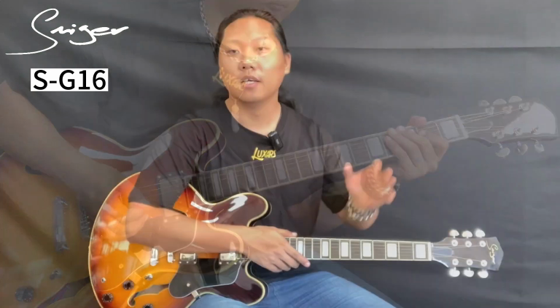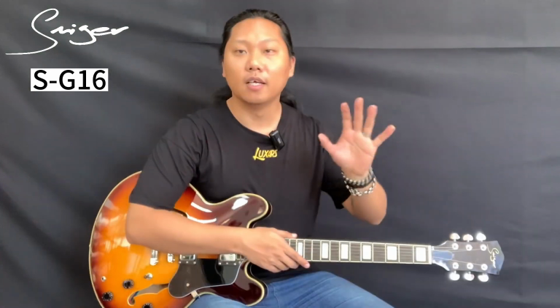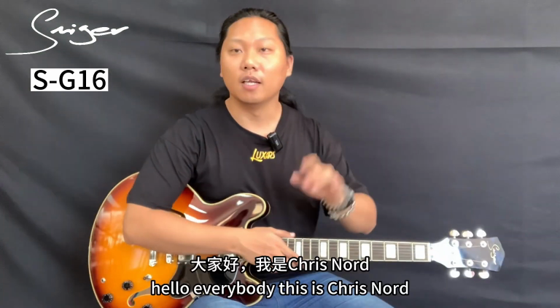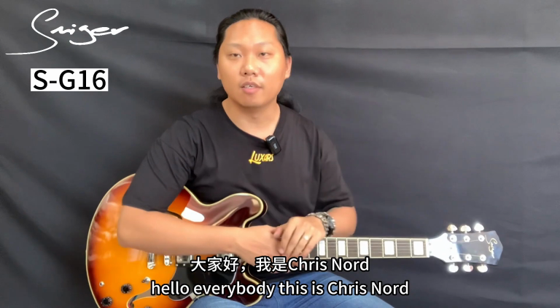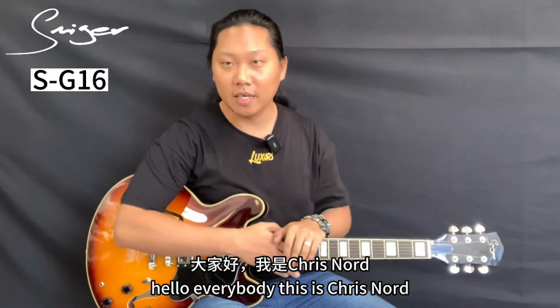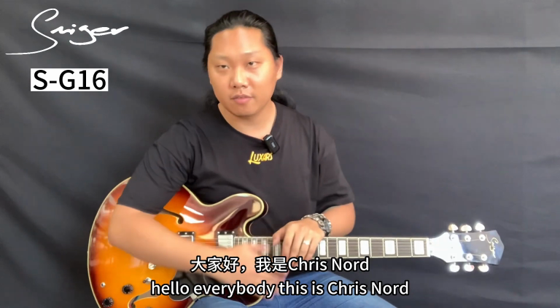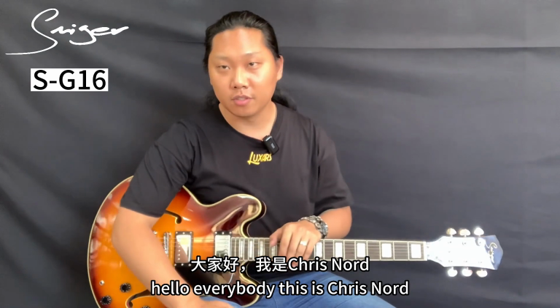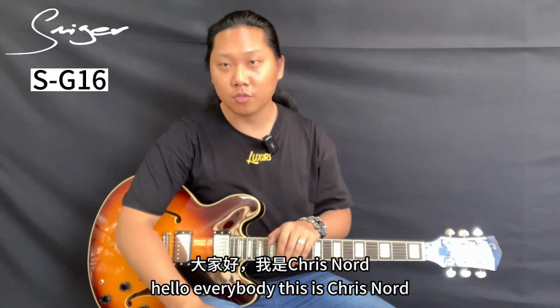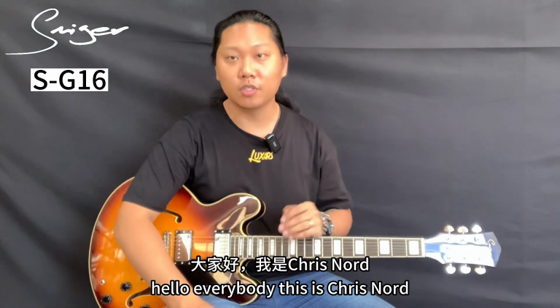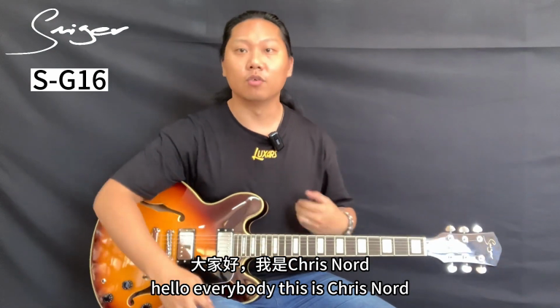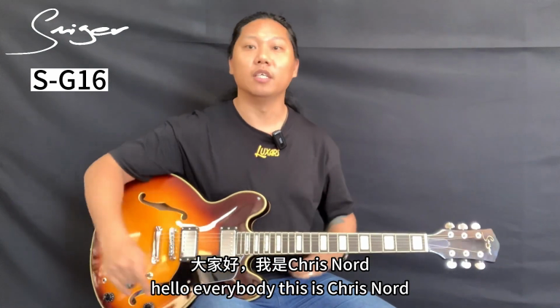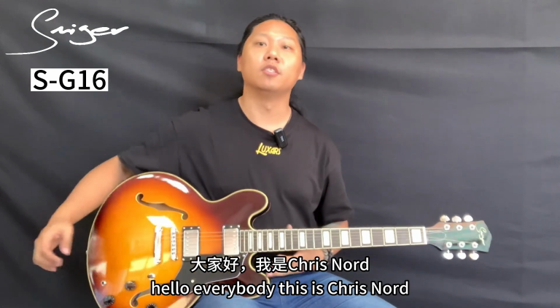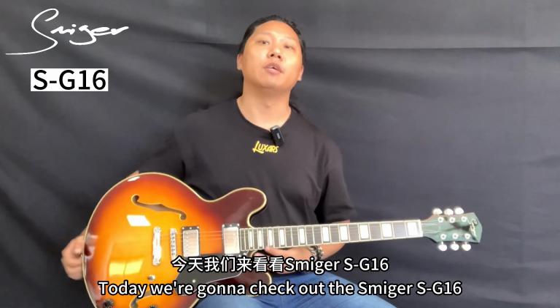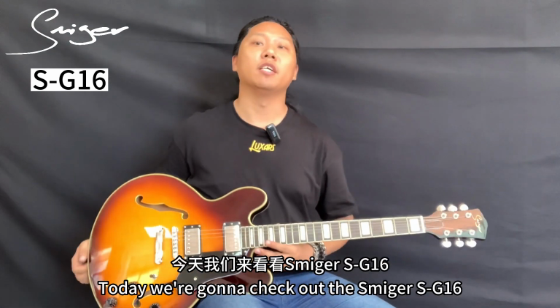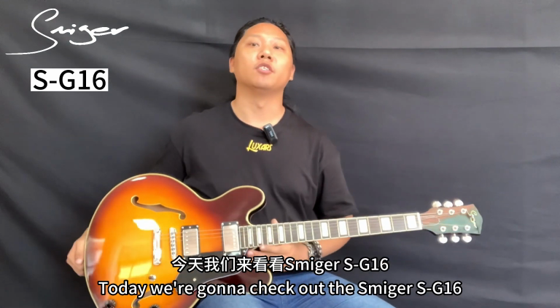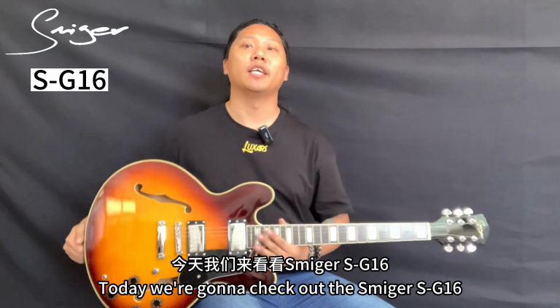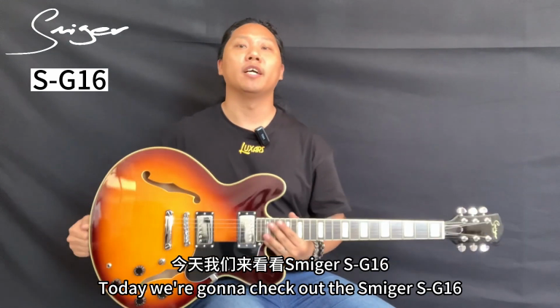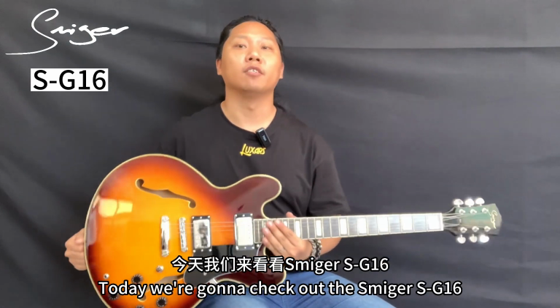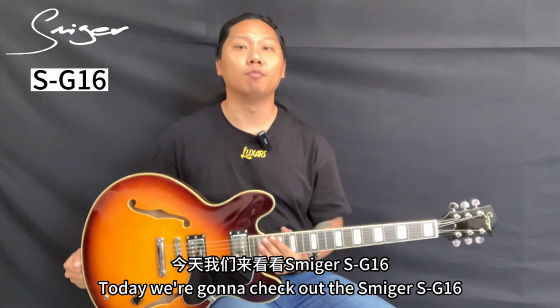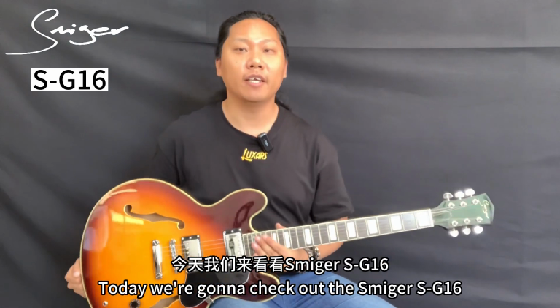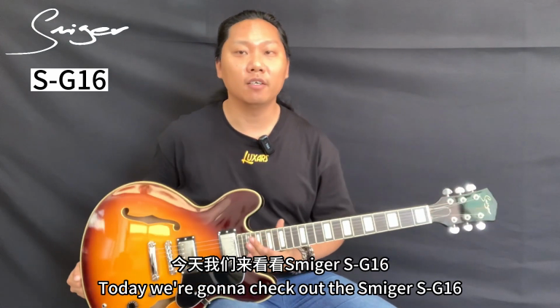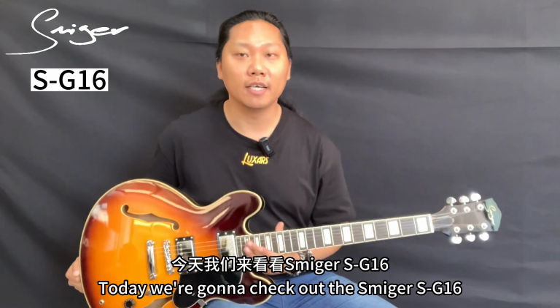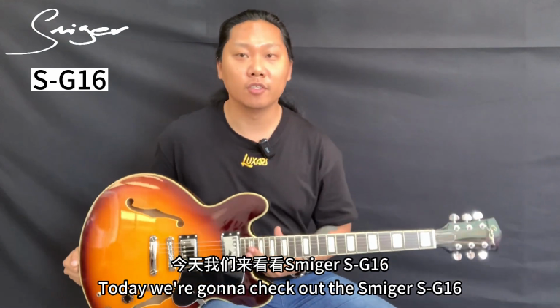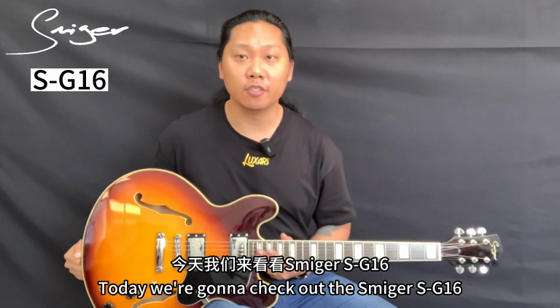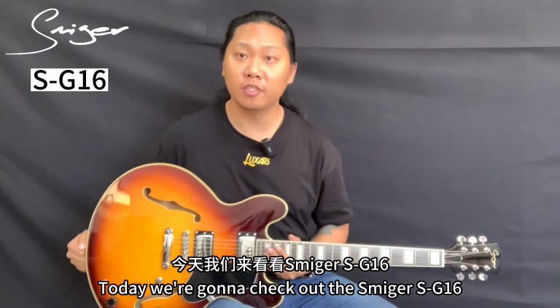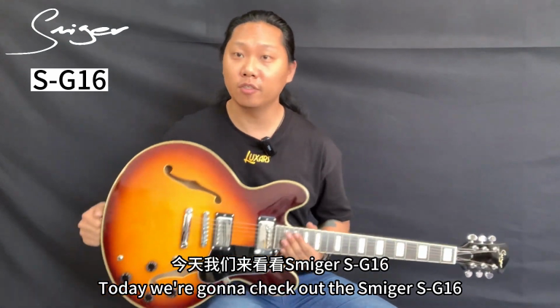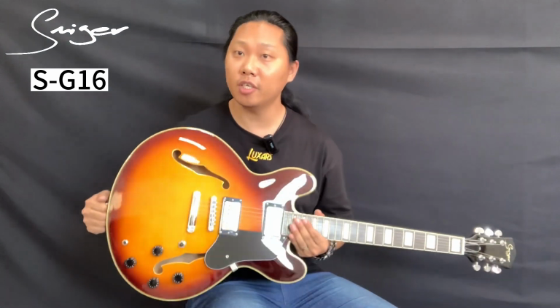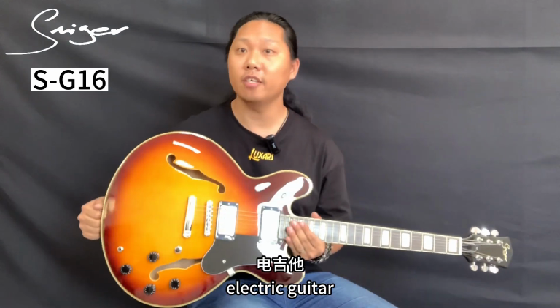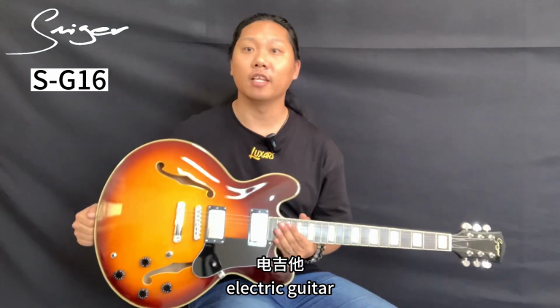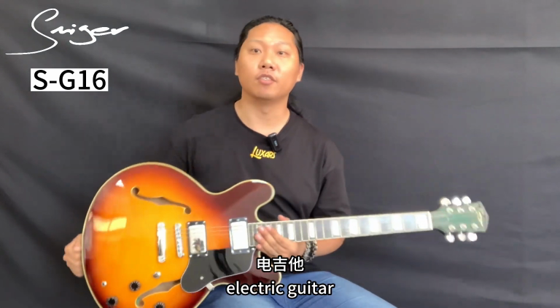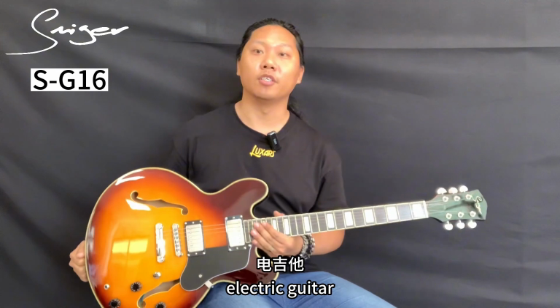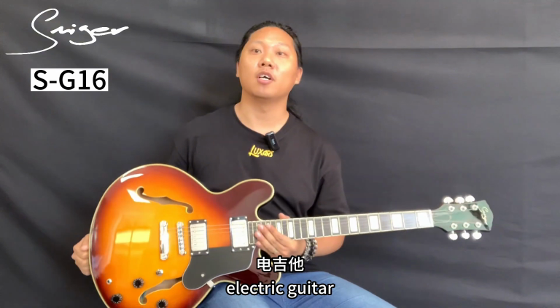Hello everybody, this is Chris Noir. Today we're gonna check out the Smyker SG16 electric guitar.